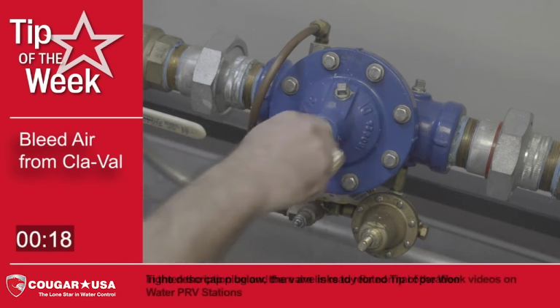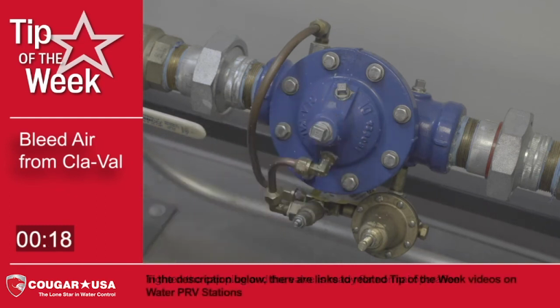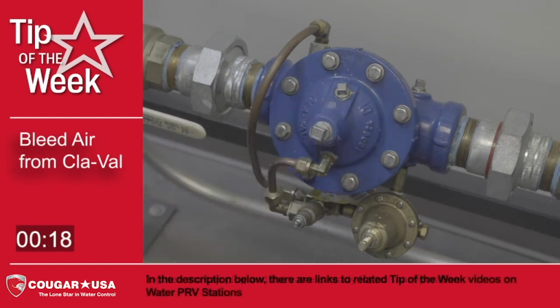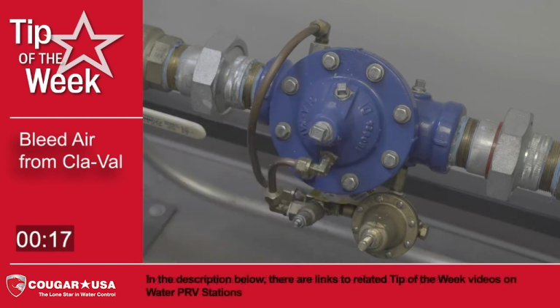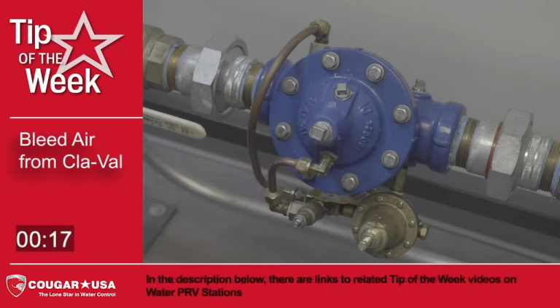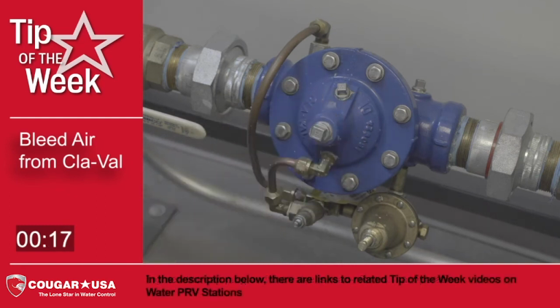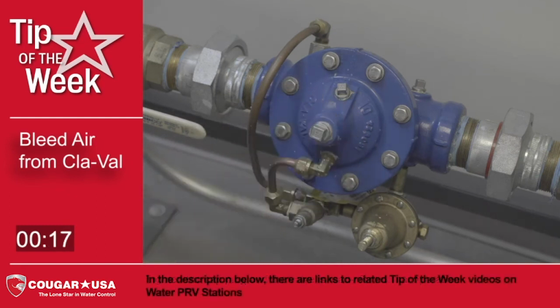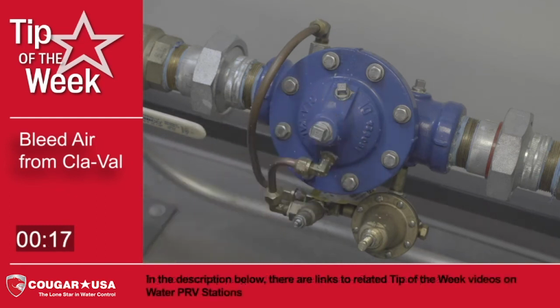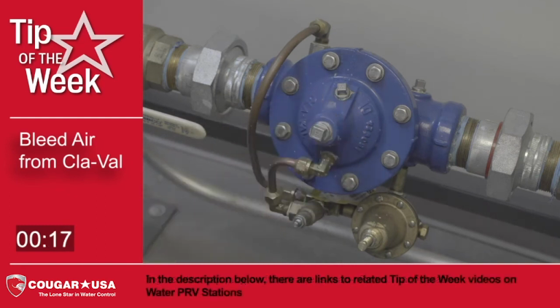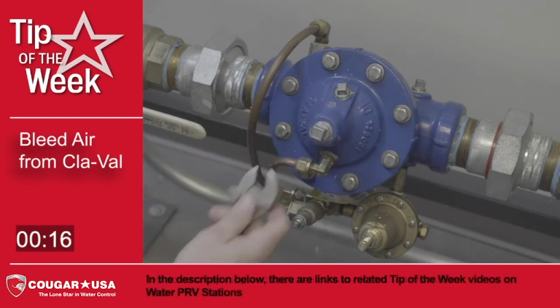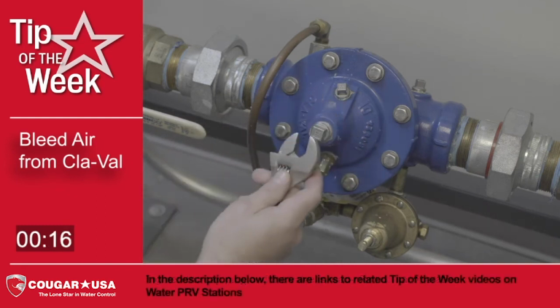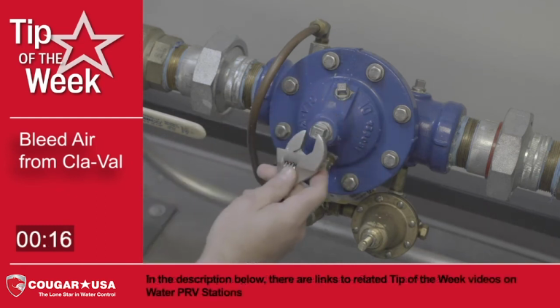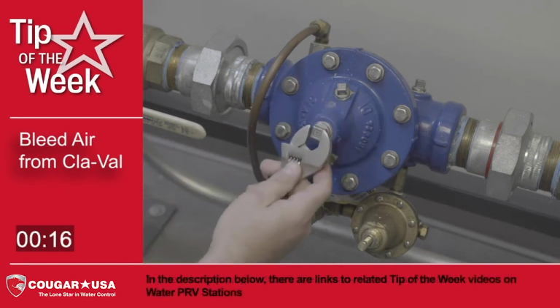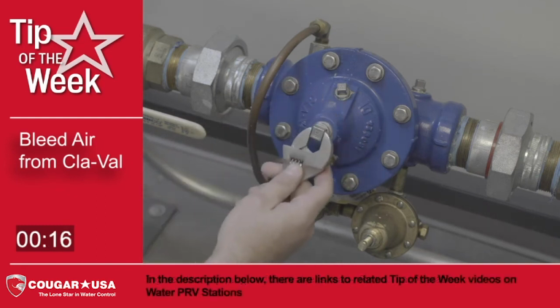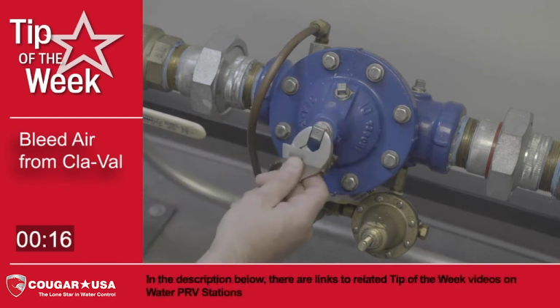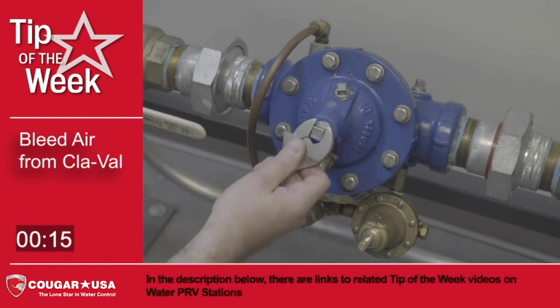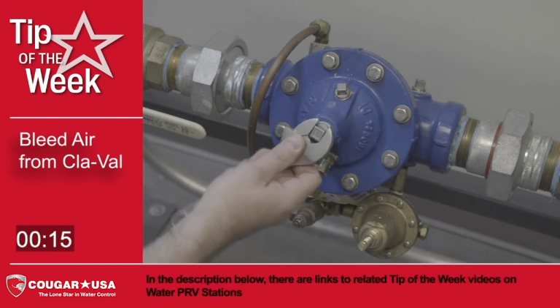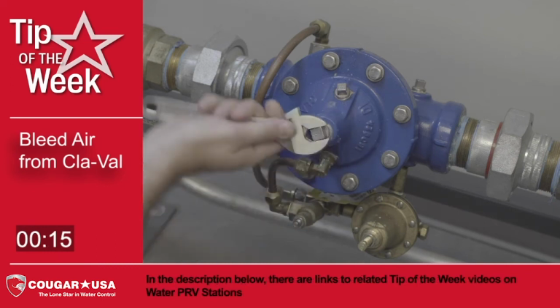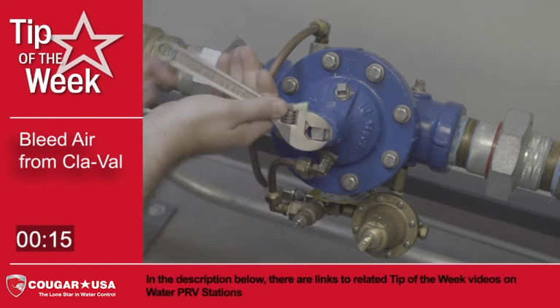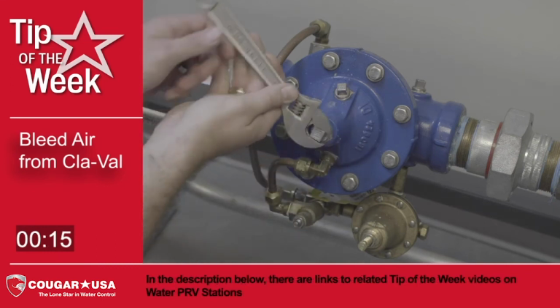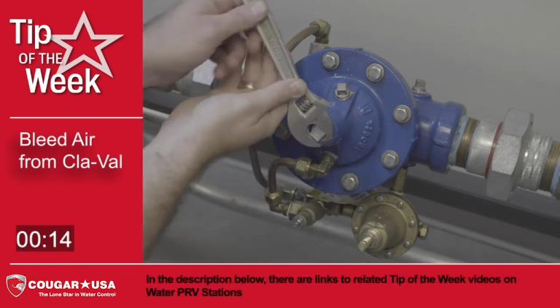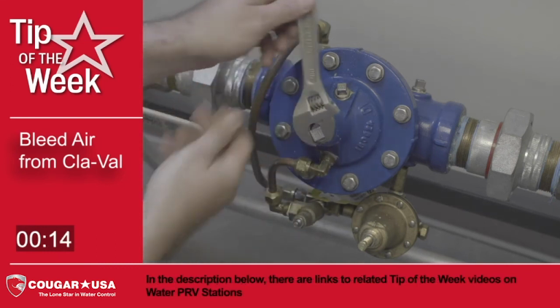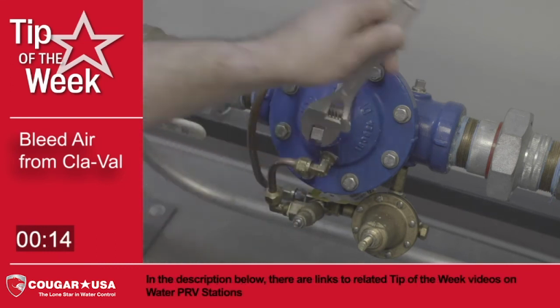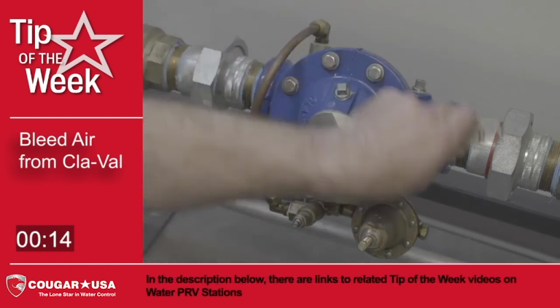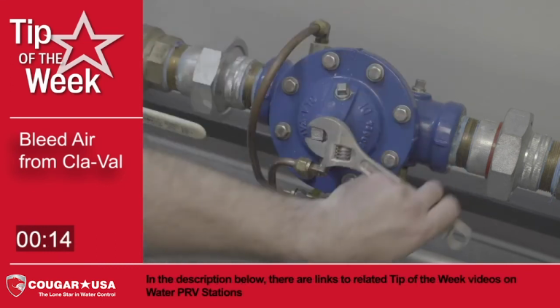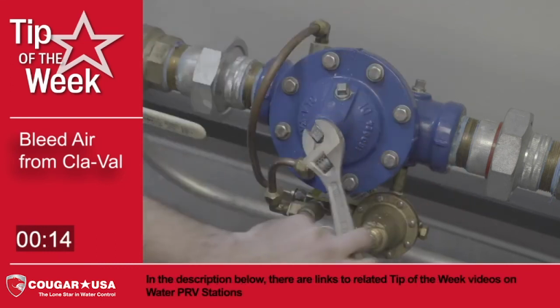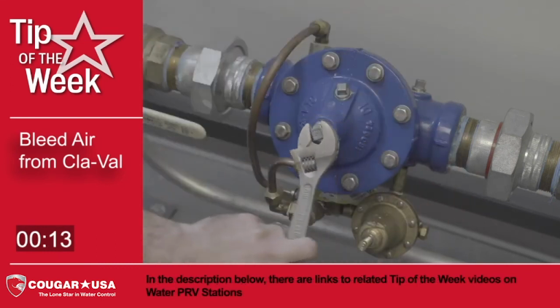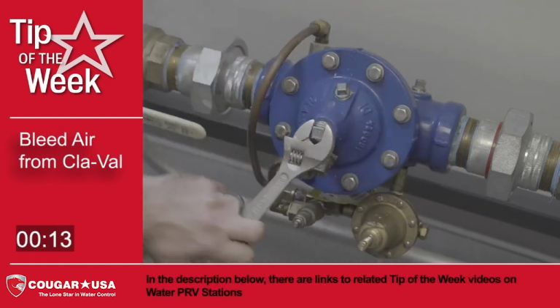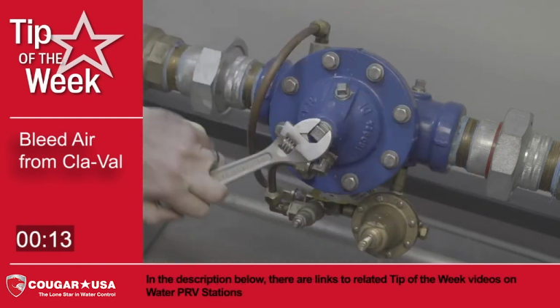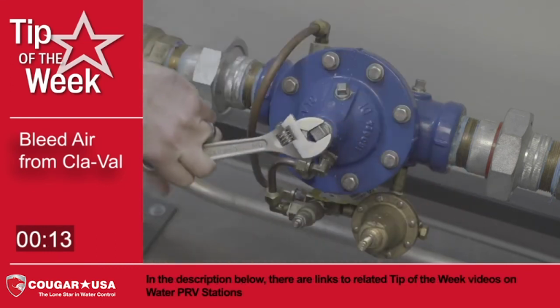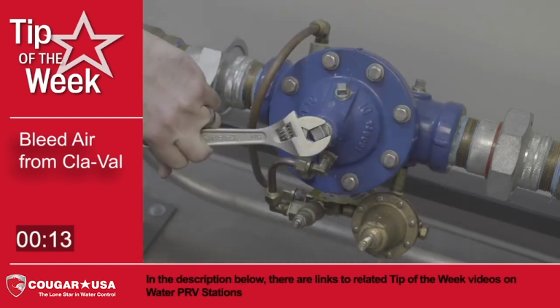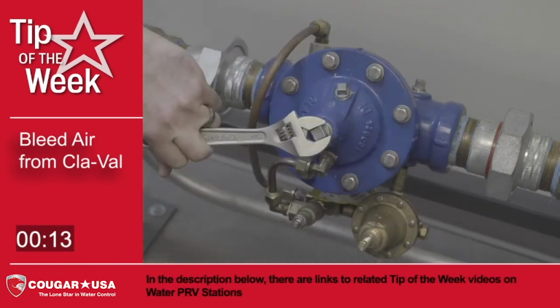In the description below there are links to related tip of the week videos on water PRV stations.